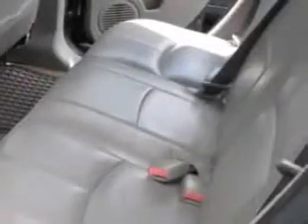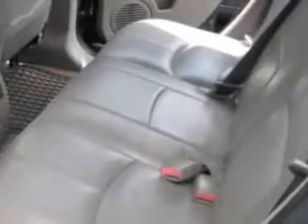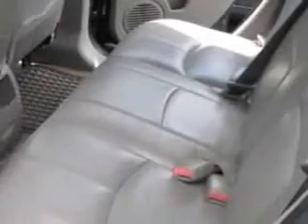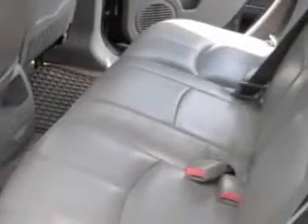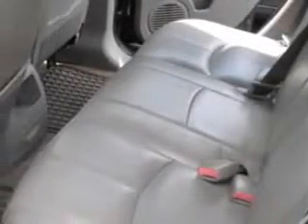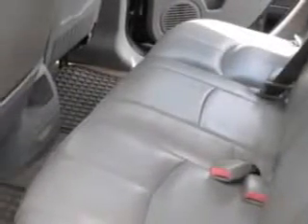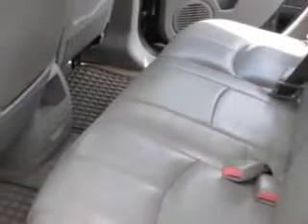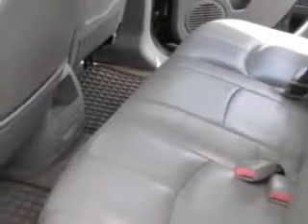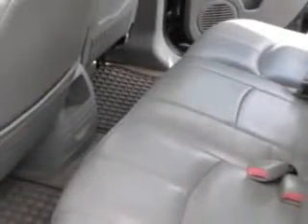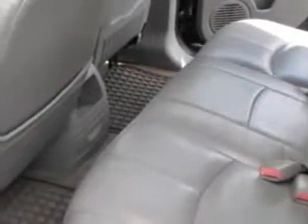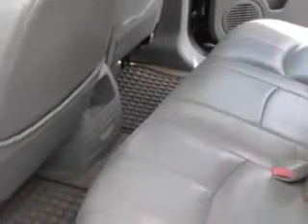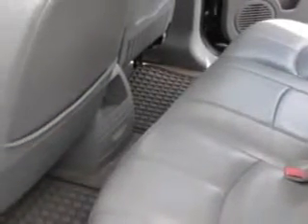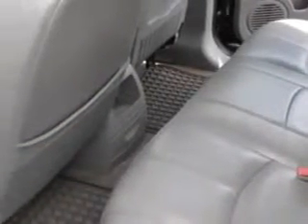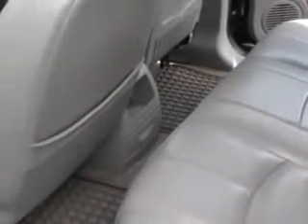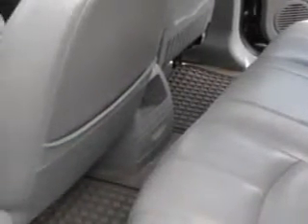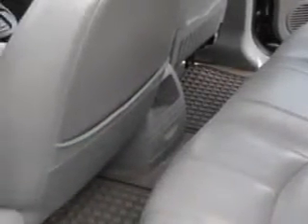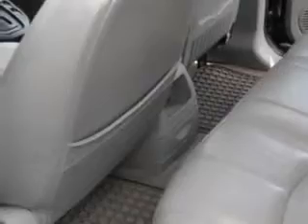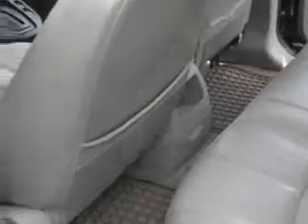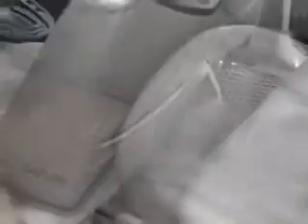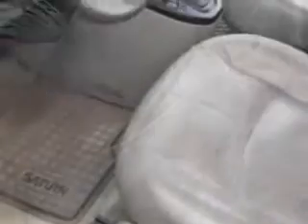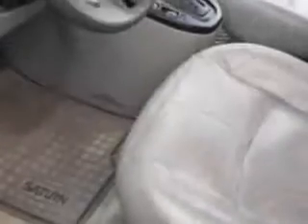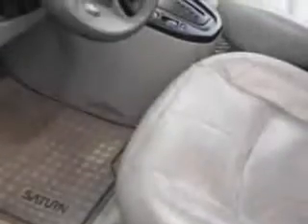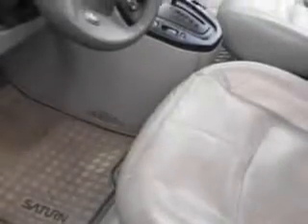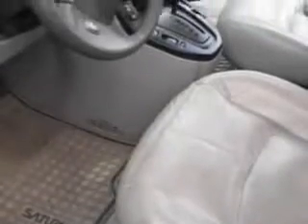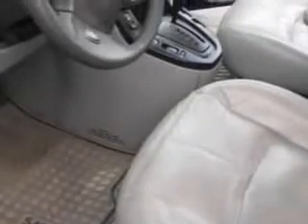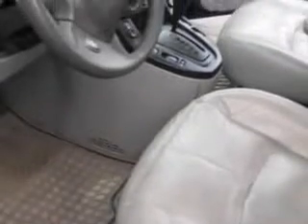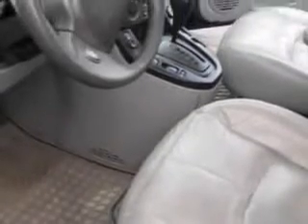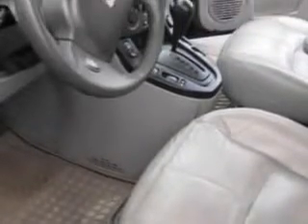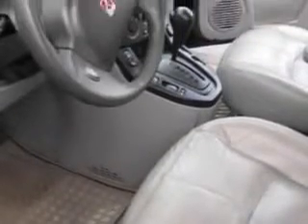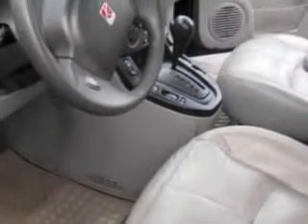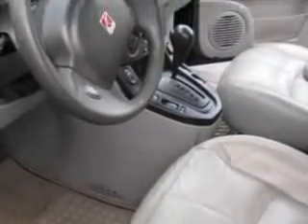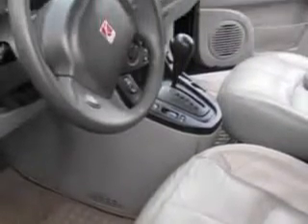Have peace of mind in this 2002 Saturn Vue. See us at BuyerZone, Inc. today.